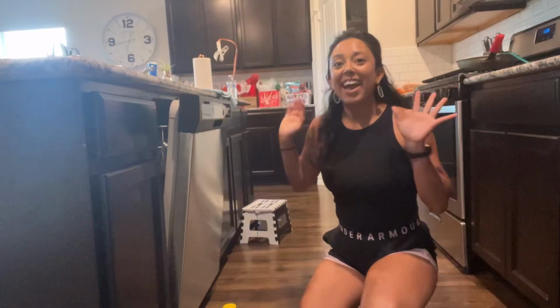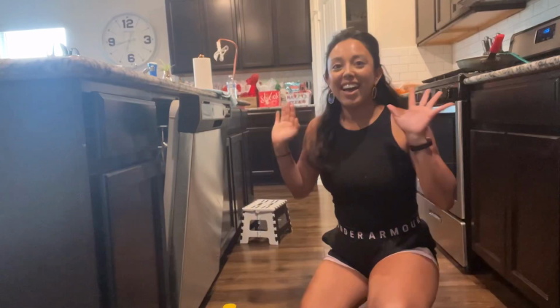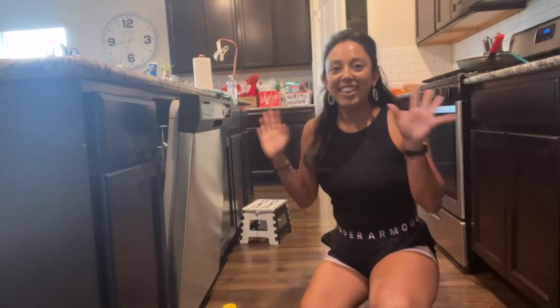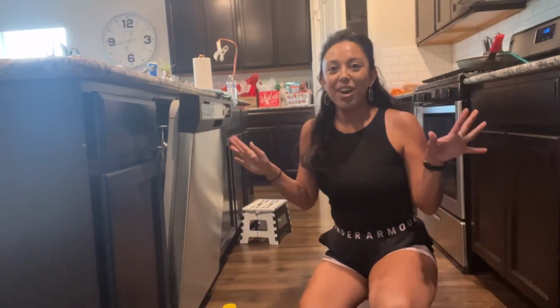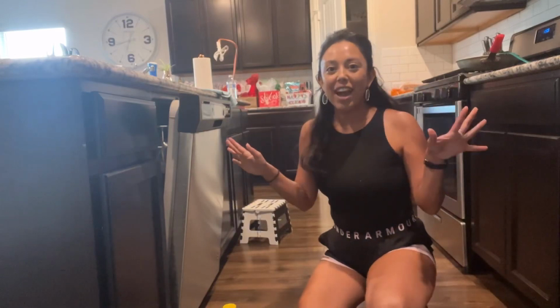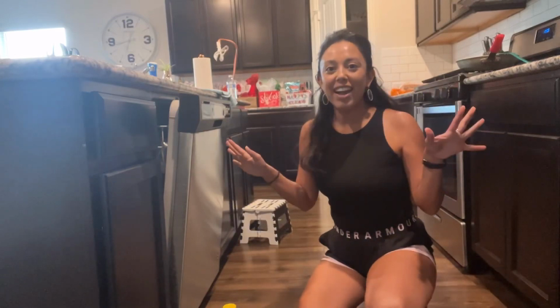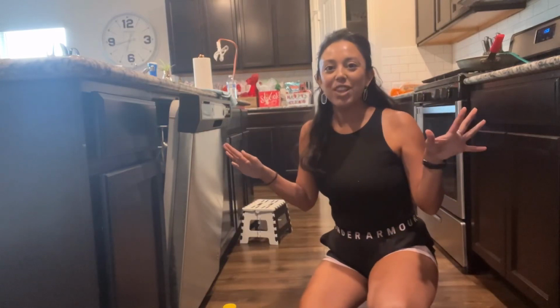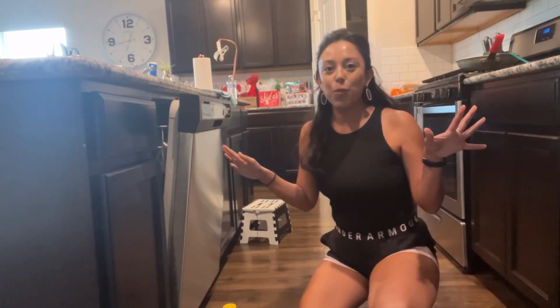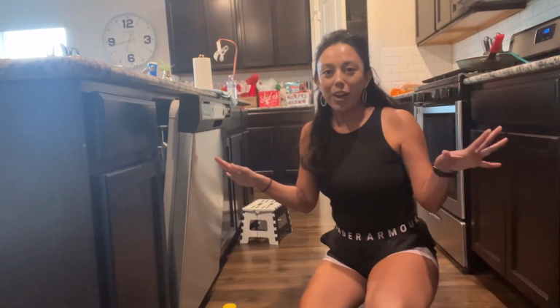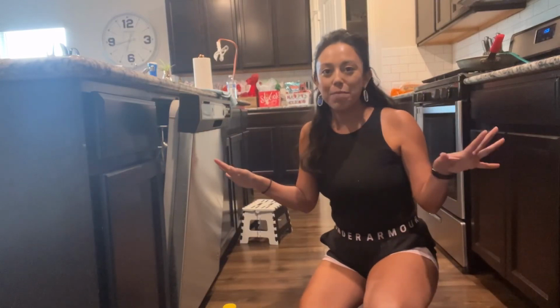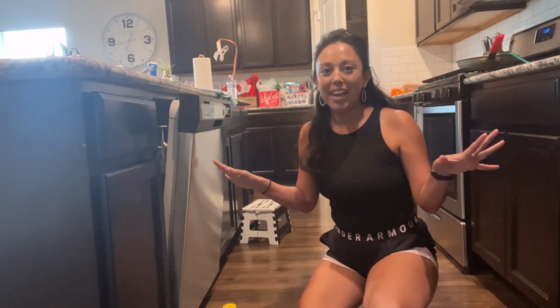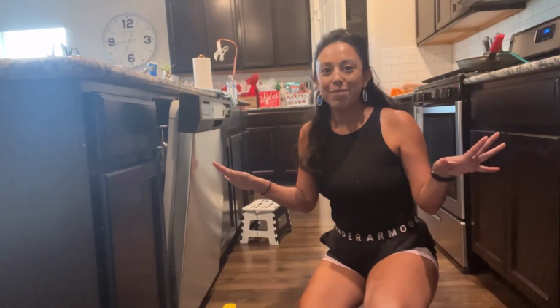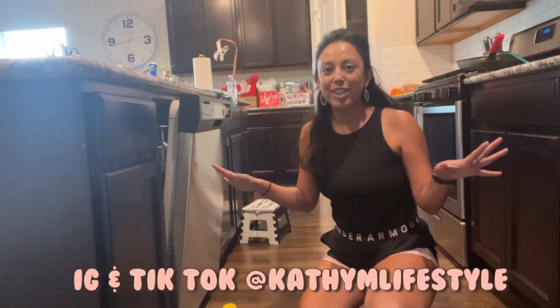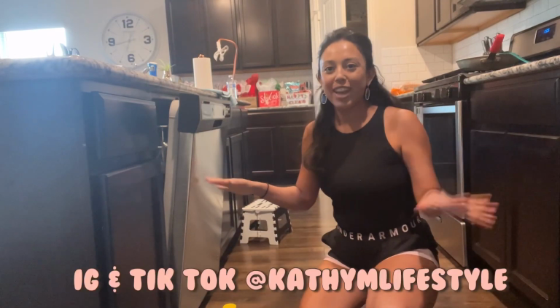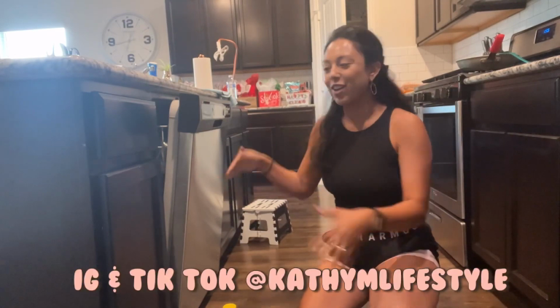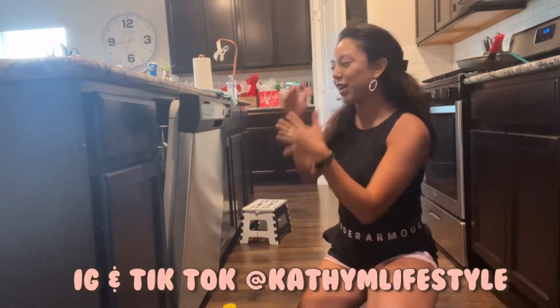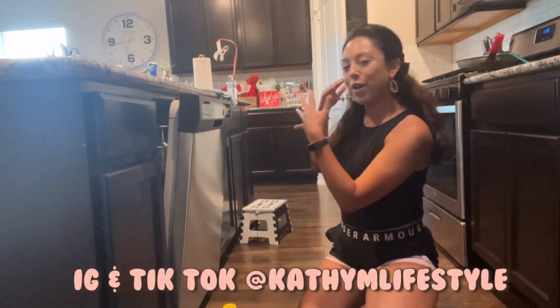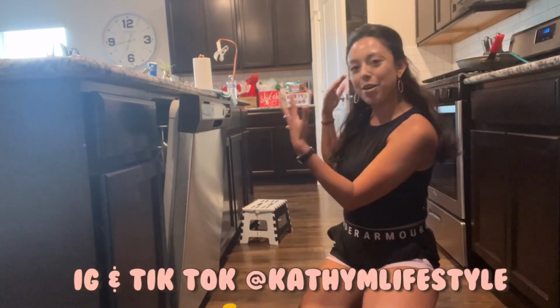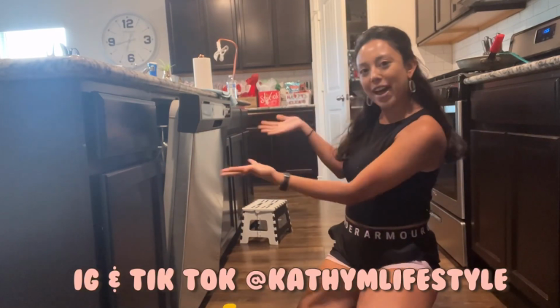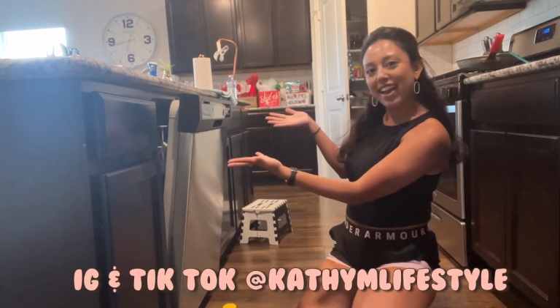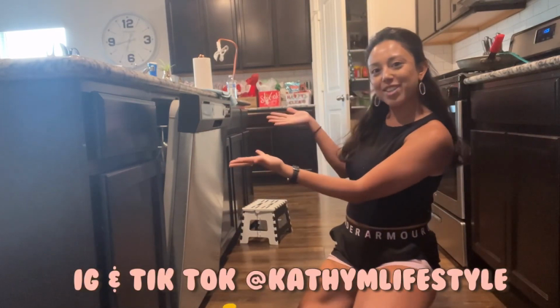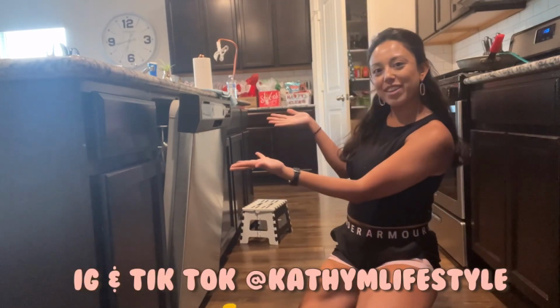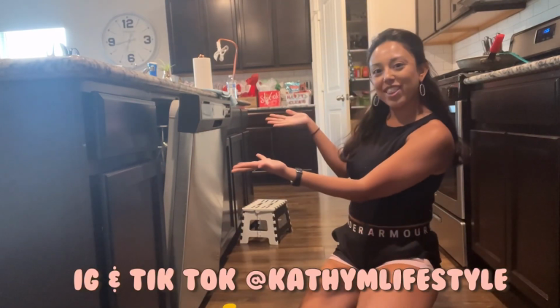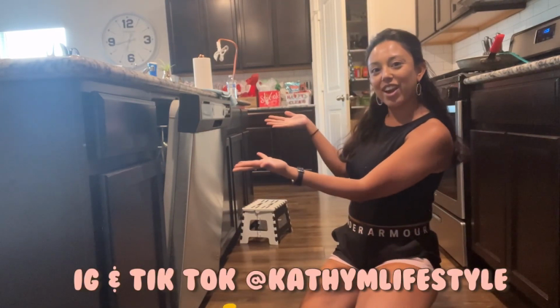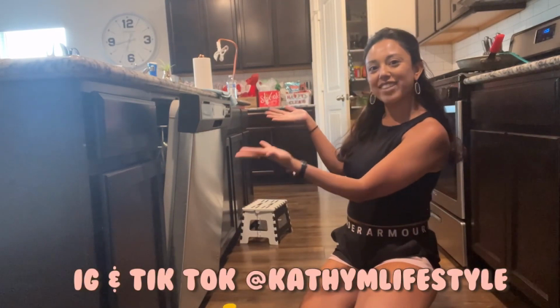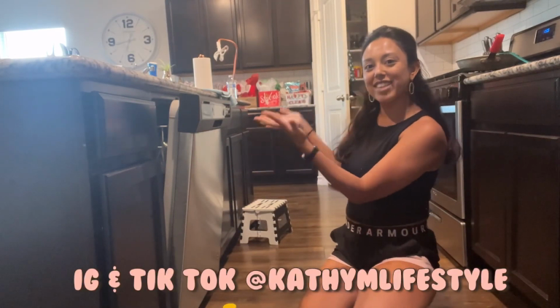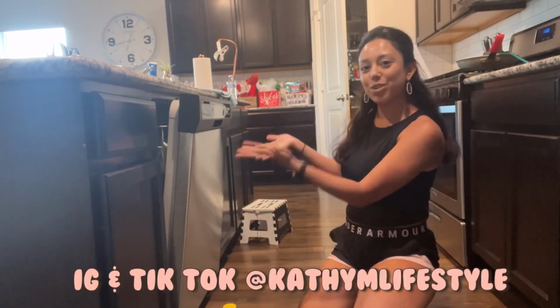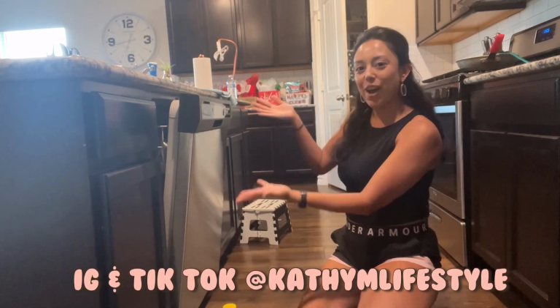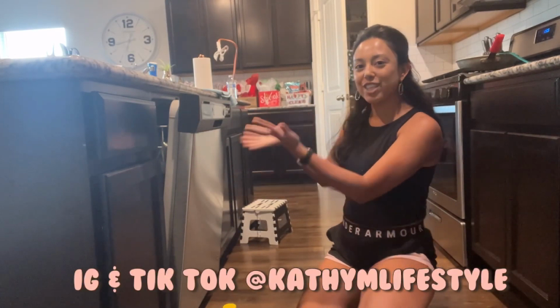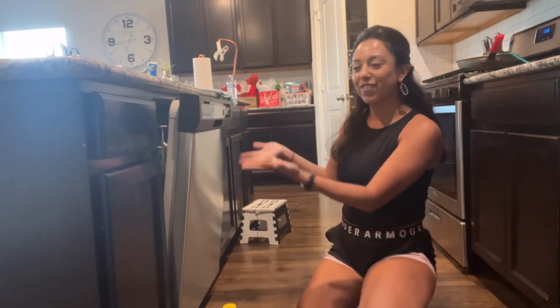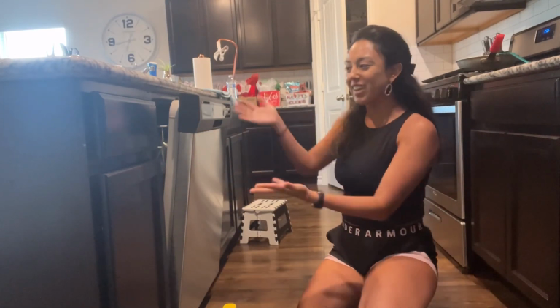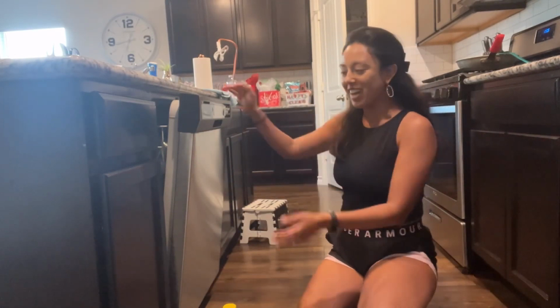Hello guys! Welcome back to my channel and welcome back to another dishwasher video.